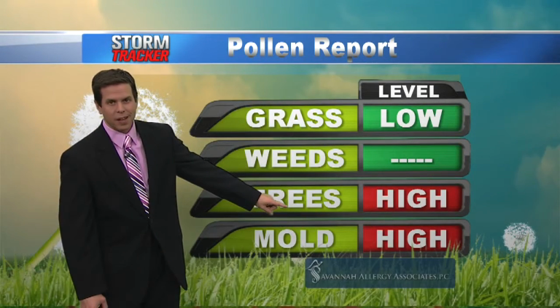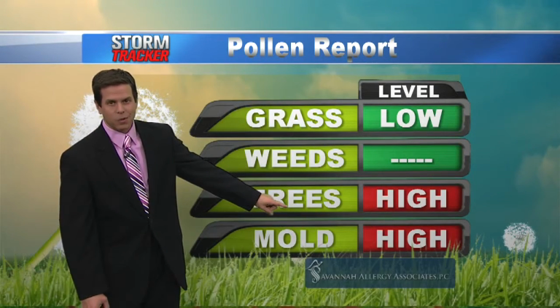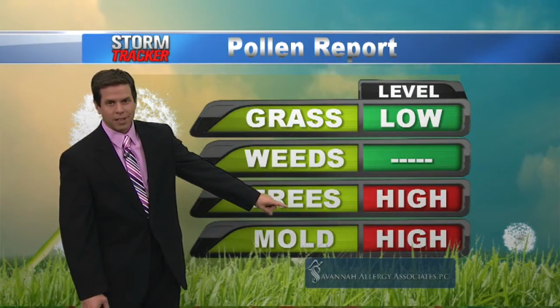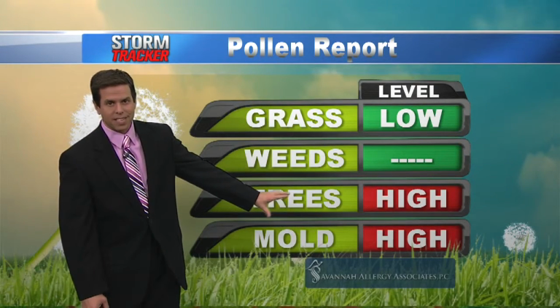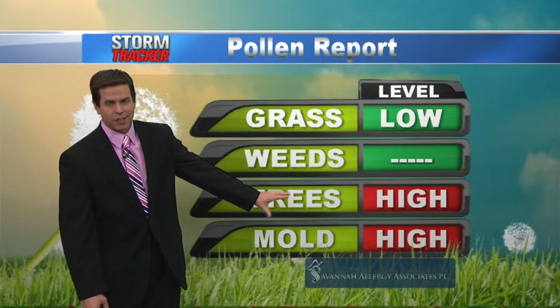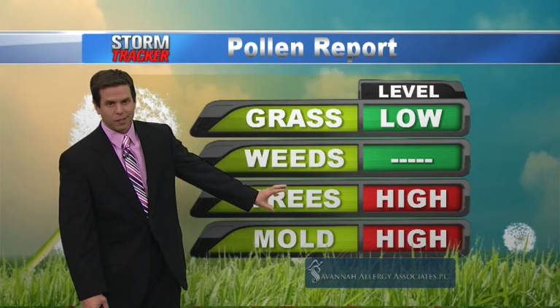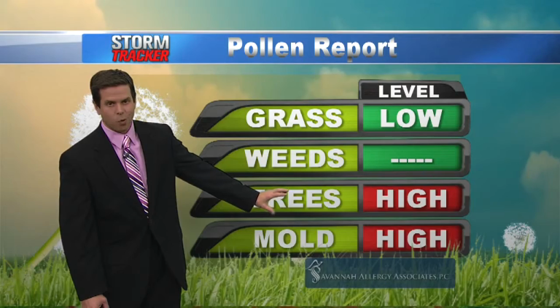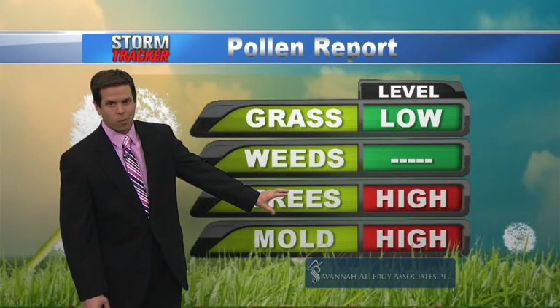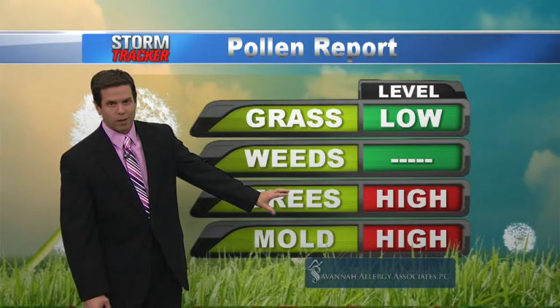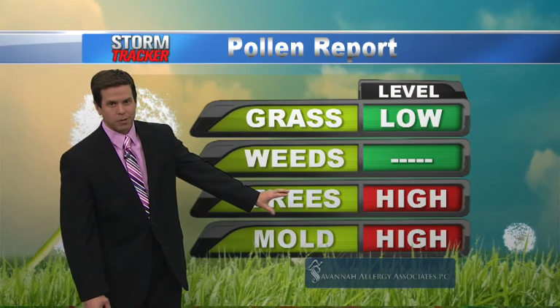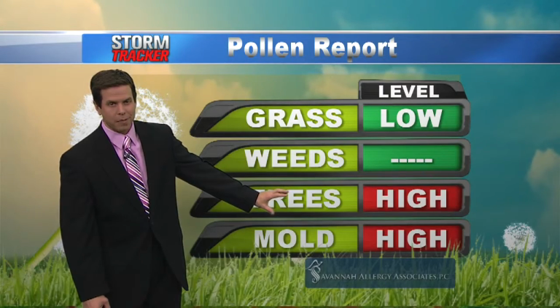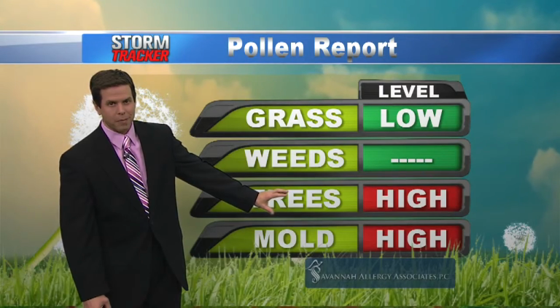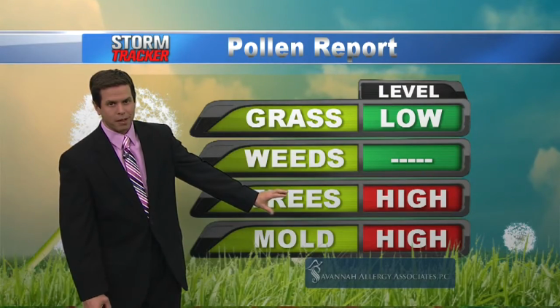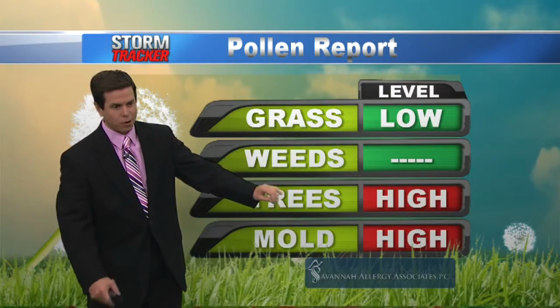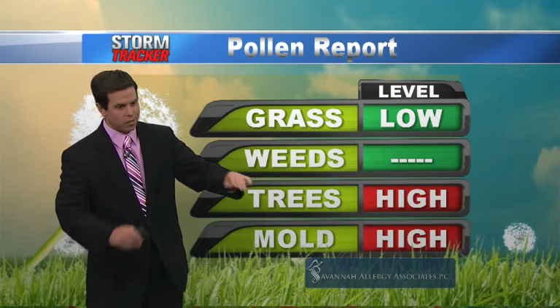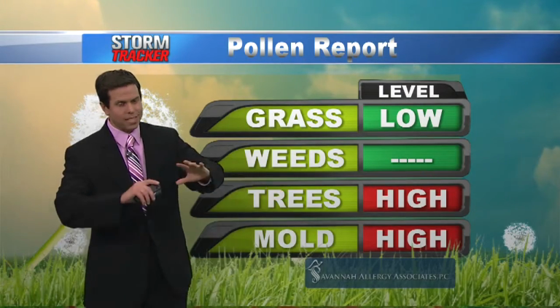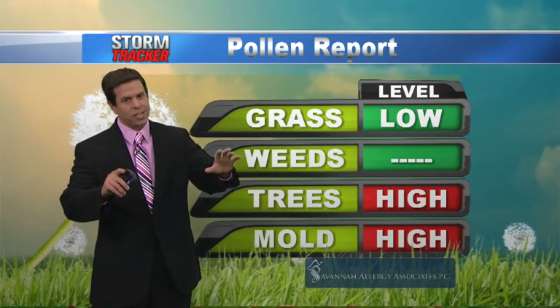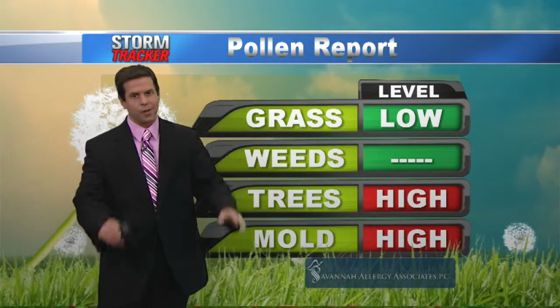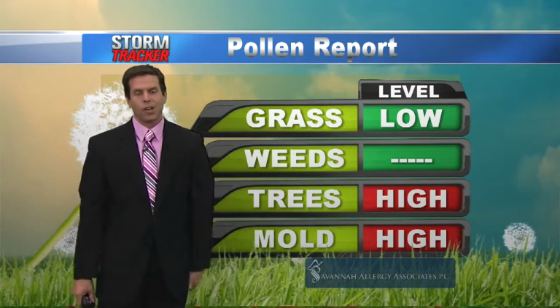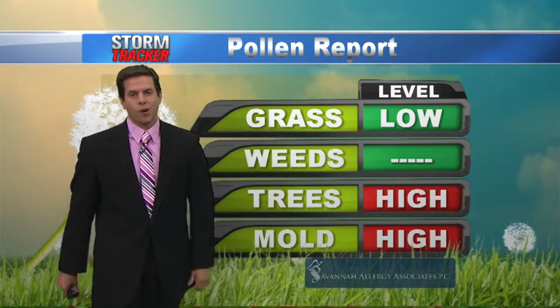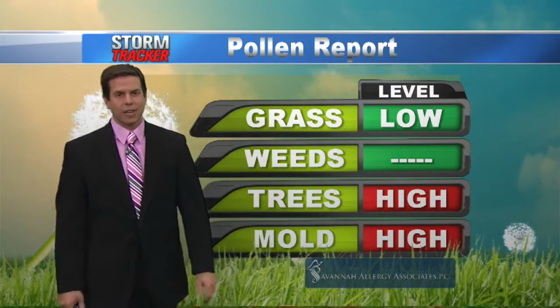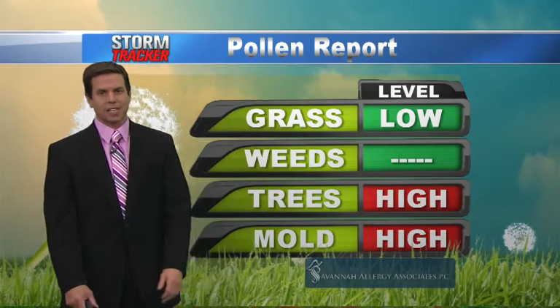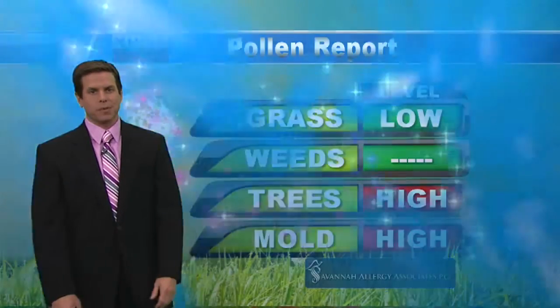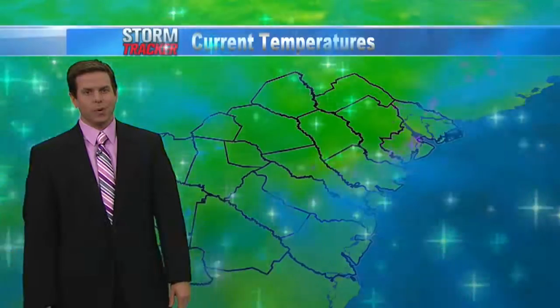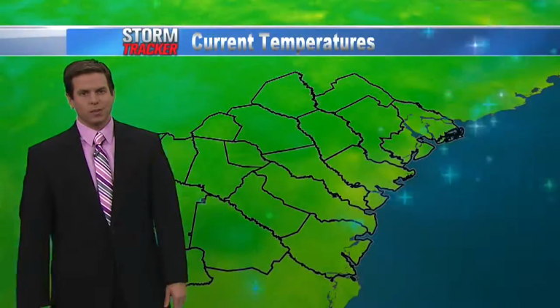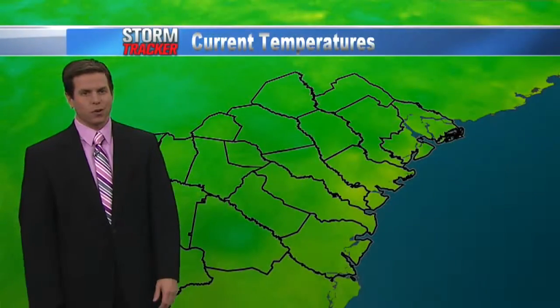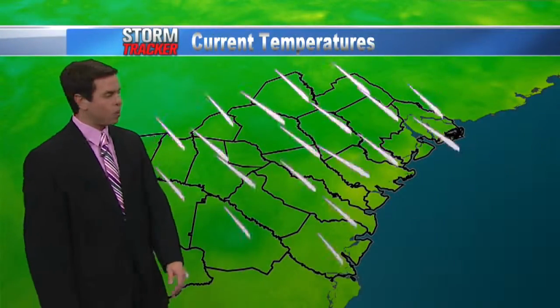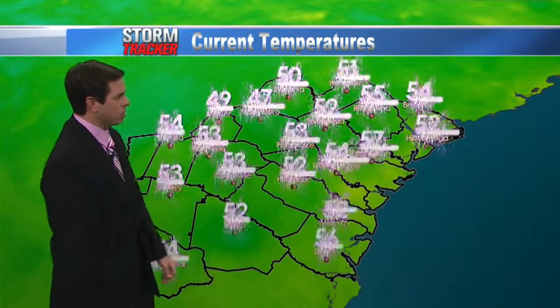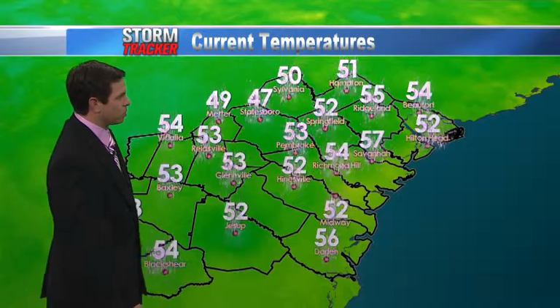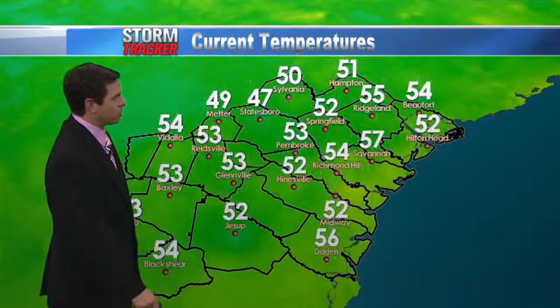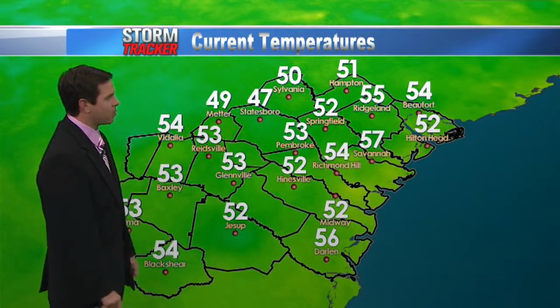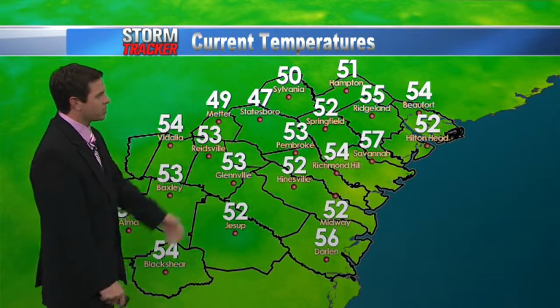Once we continue getting this warm weather, that pine pollen — you'll notice lots of yellow over the next couple of weeks on your cars and also on the sidewalks.